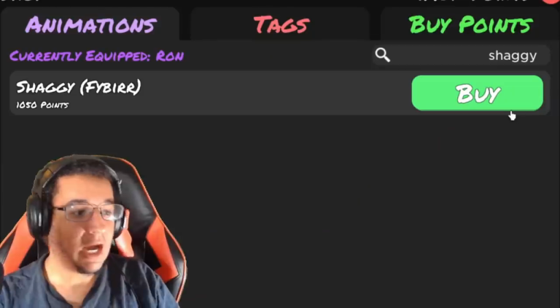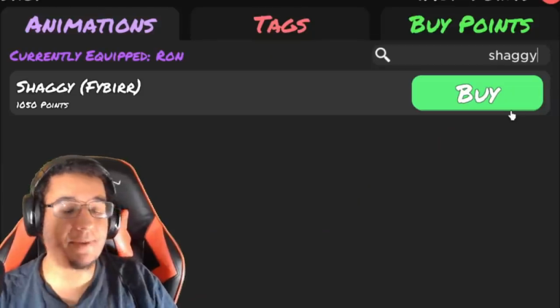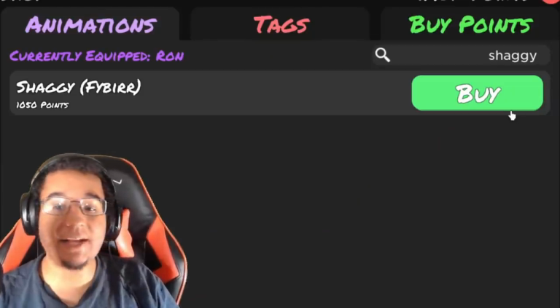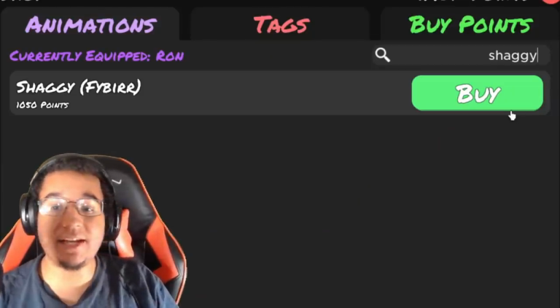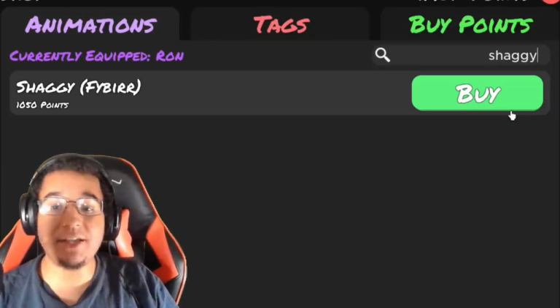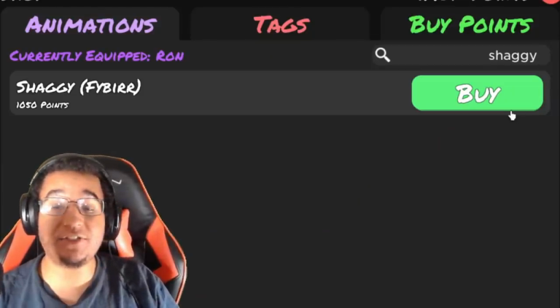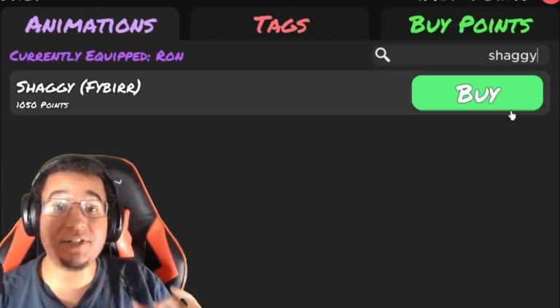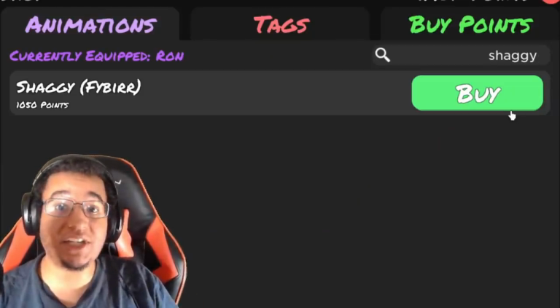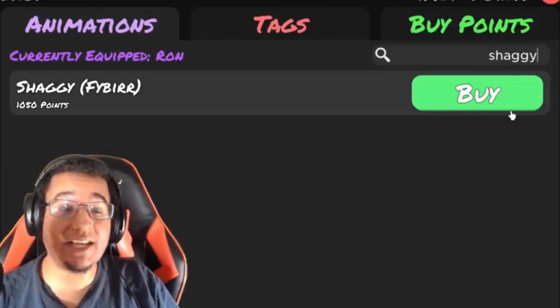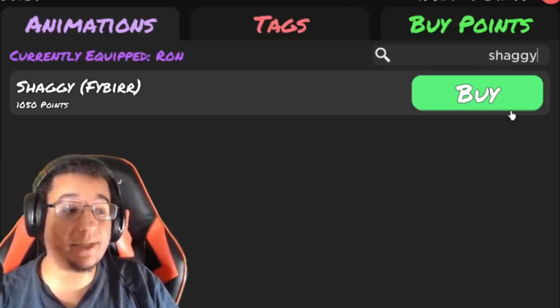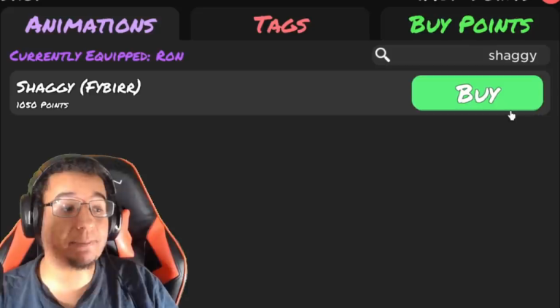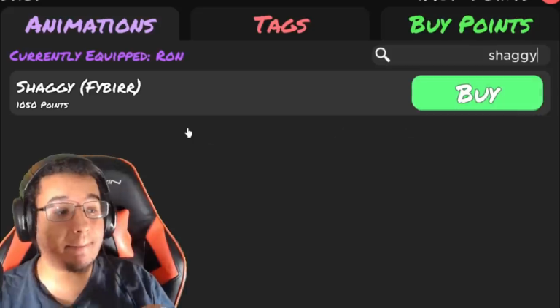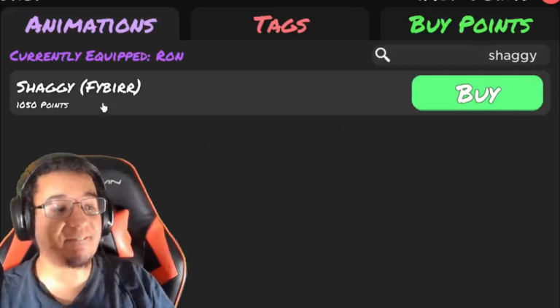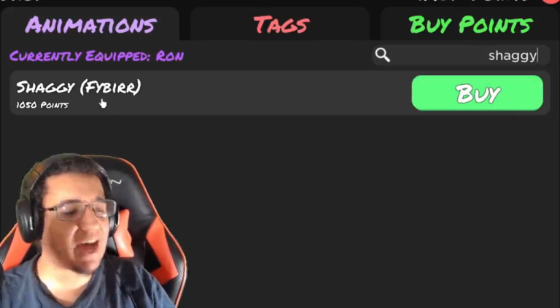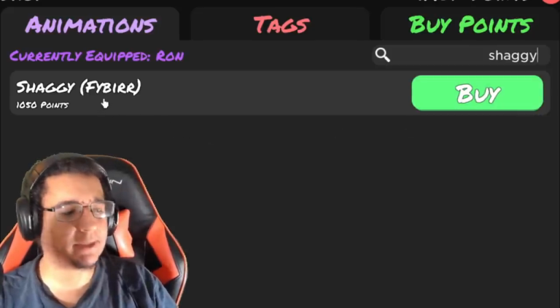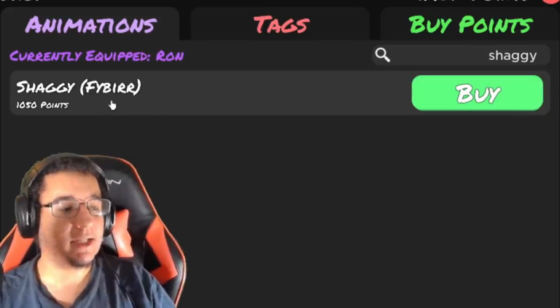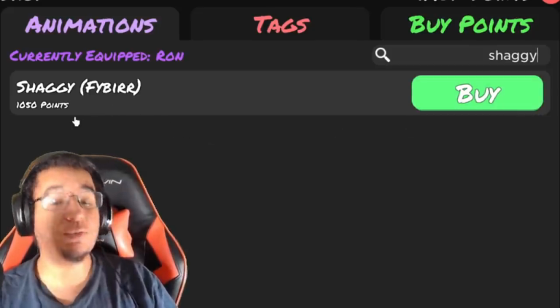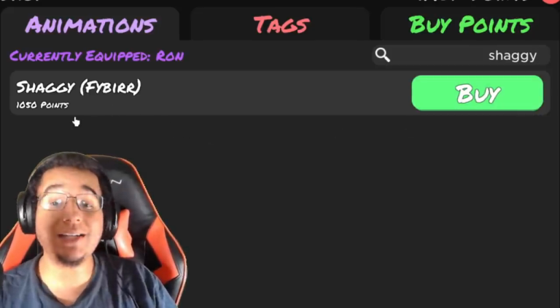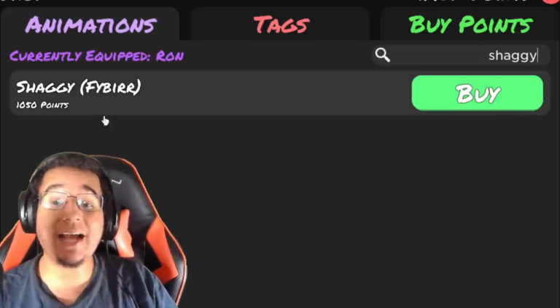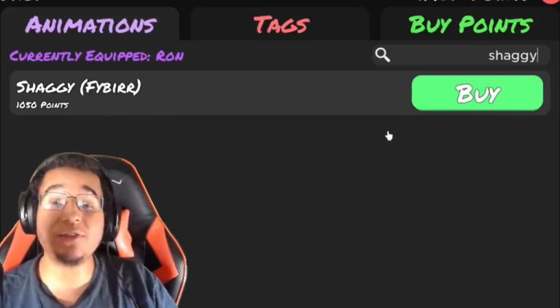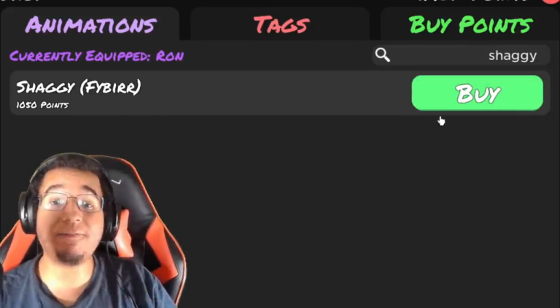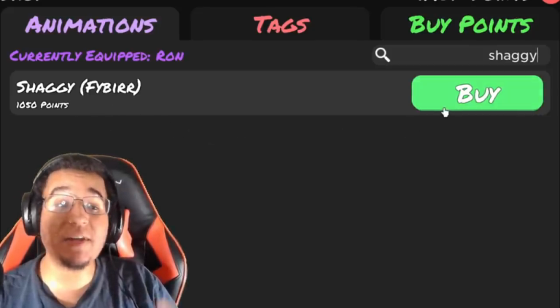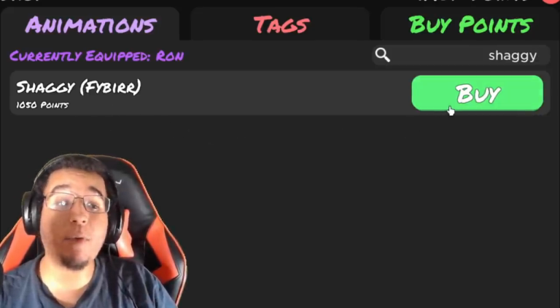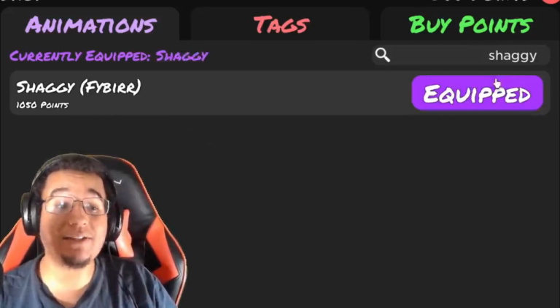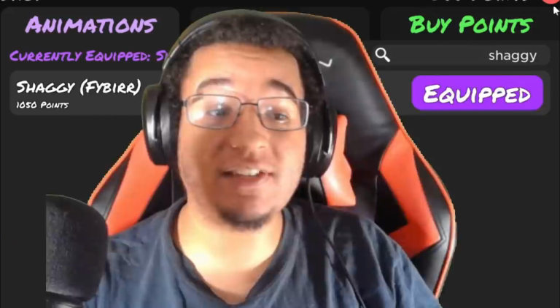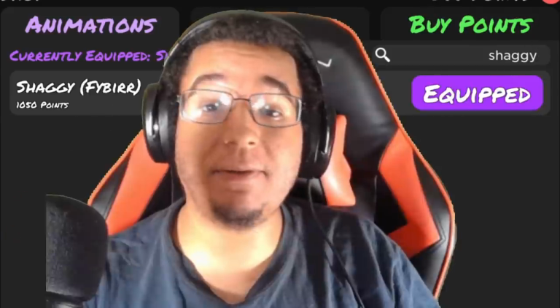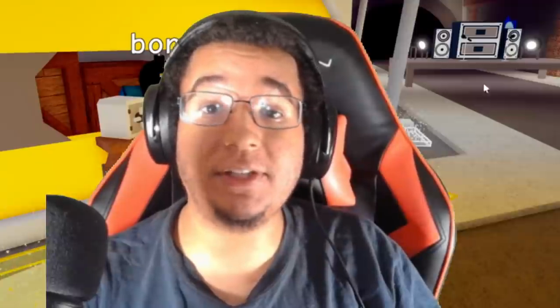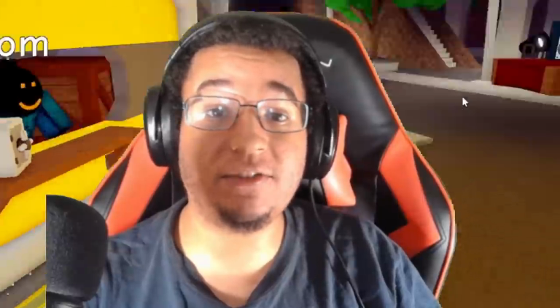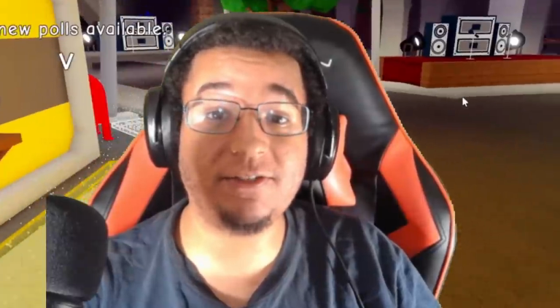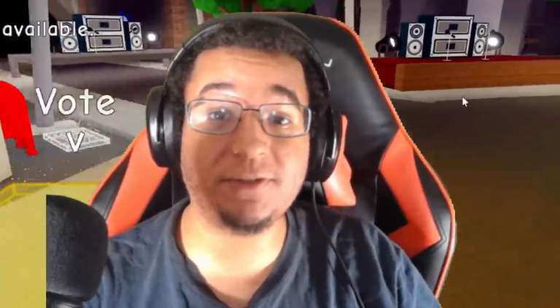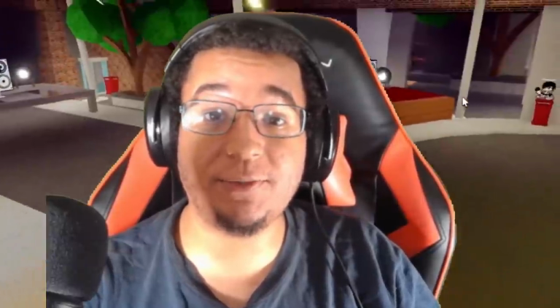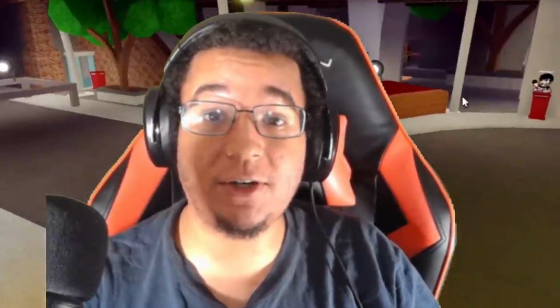The next animation is going to be the Shaggy animation. 1050 points — this is going to be really expensive, so here we go!